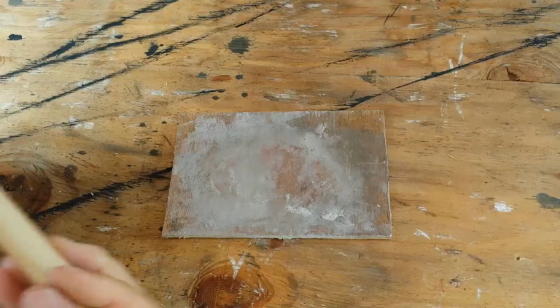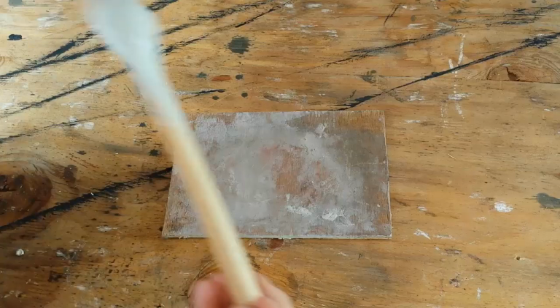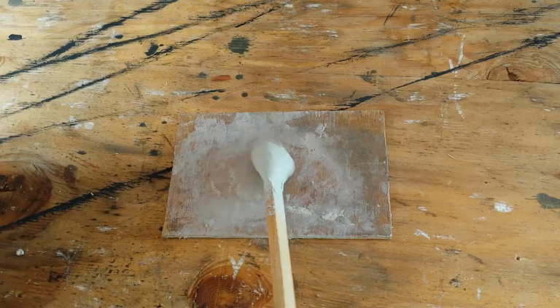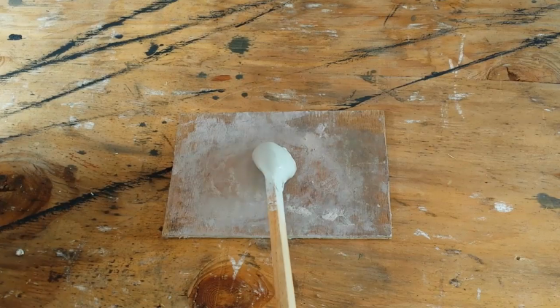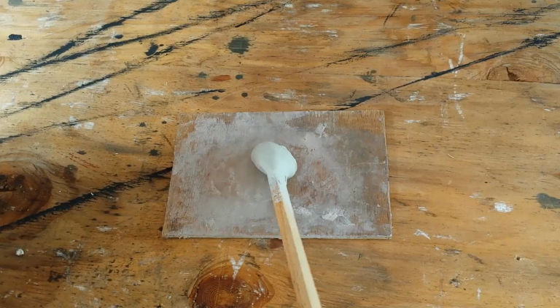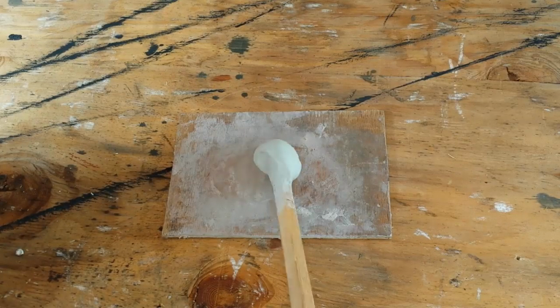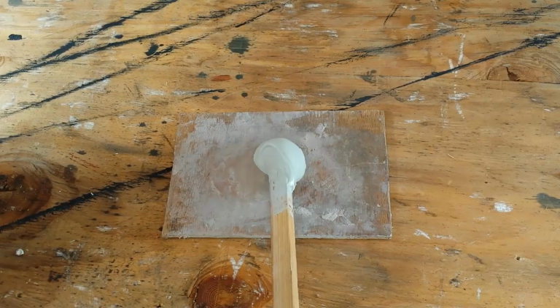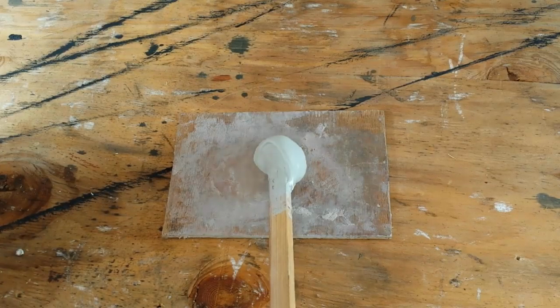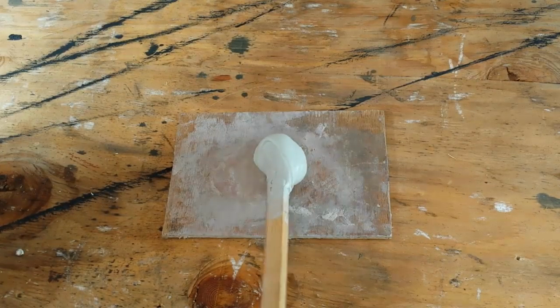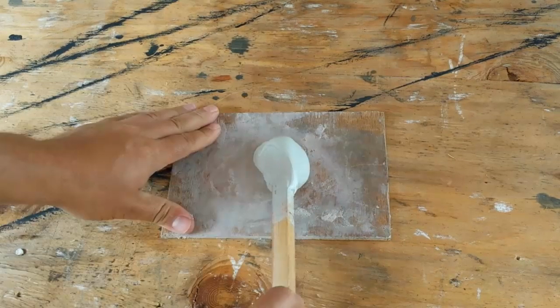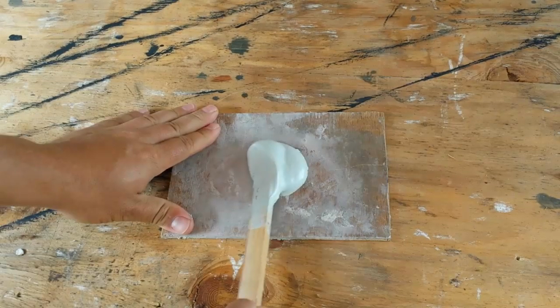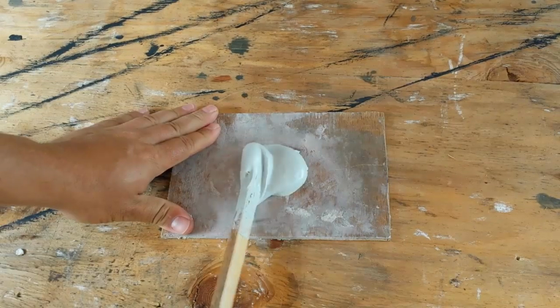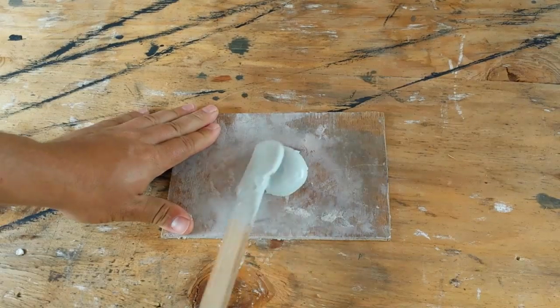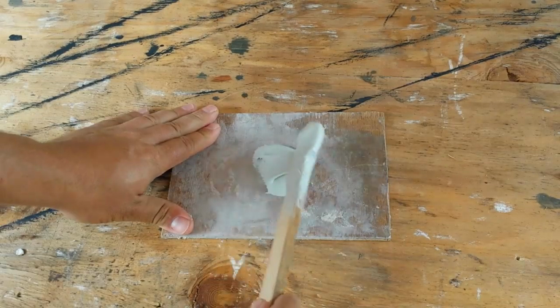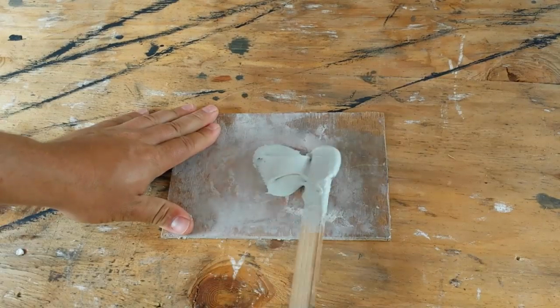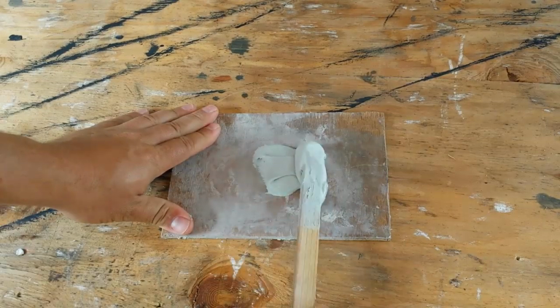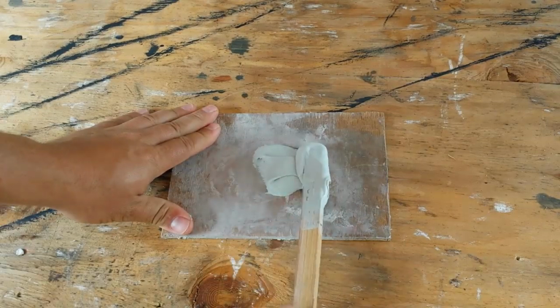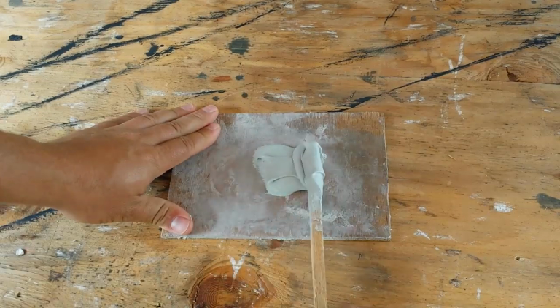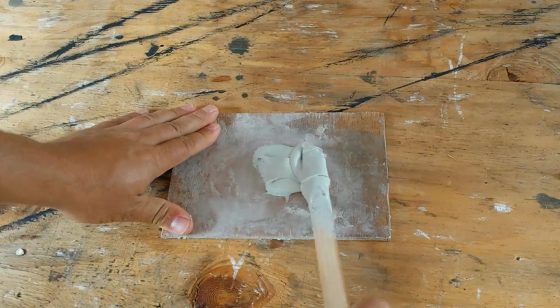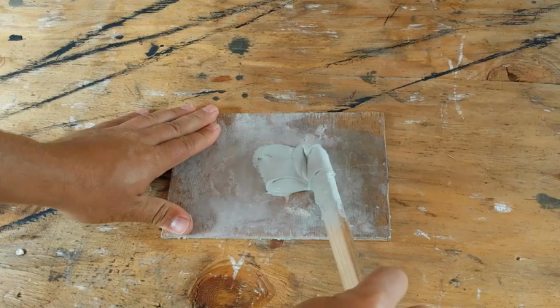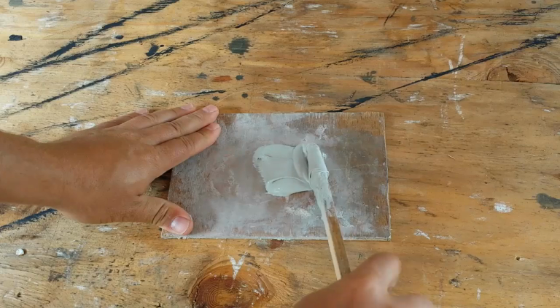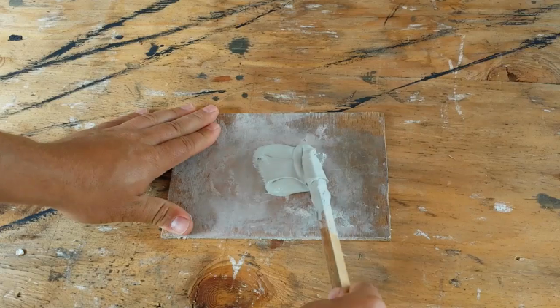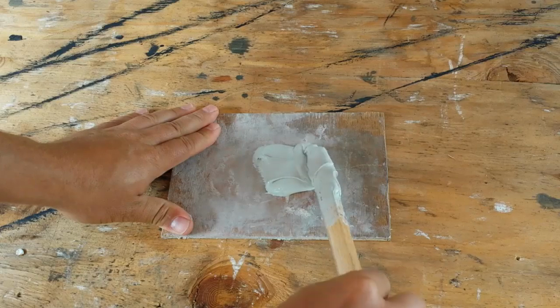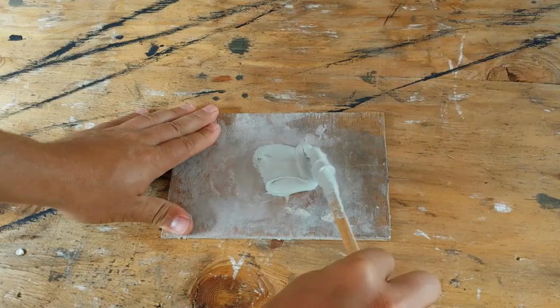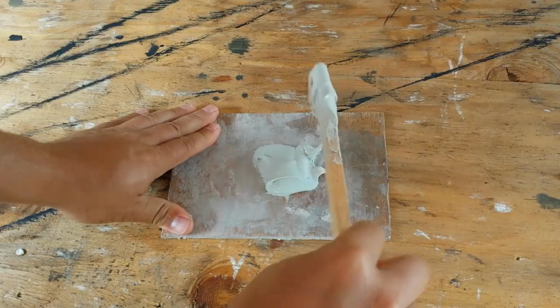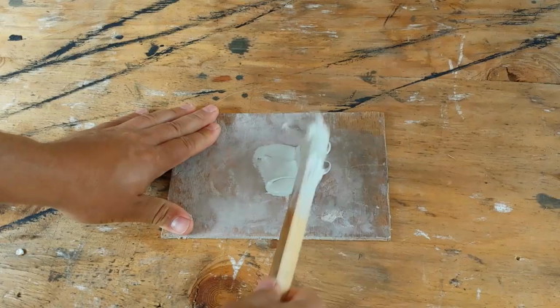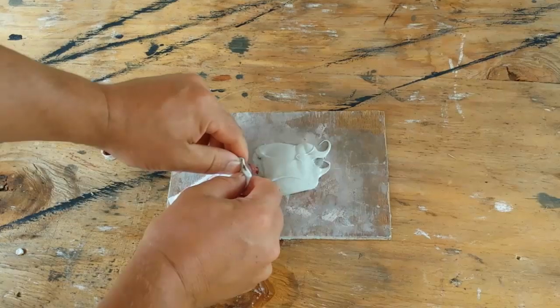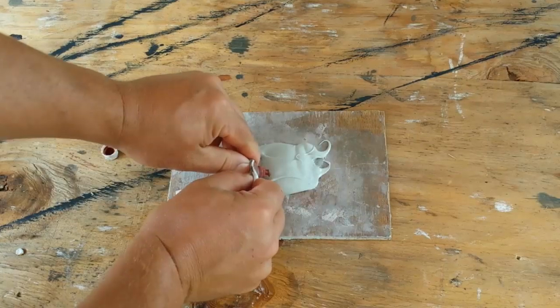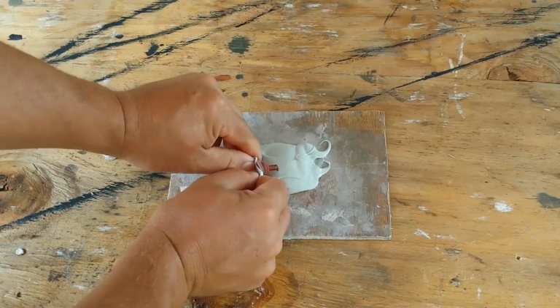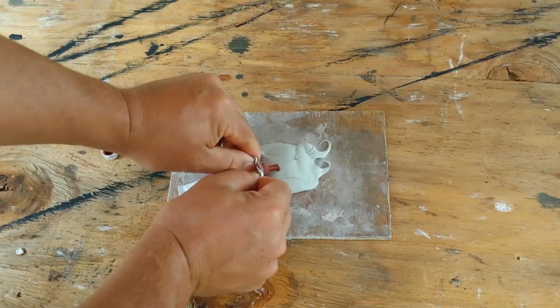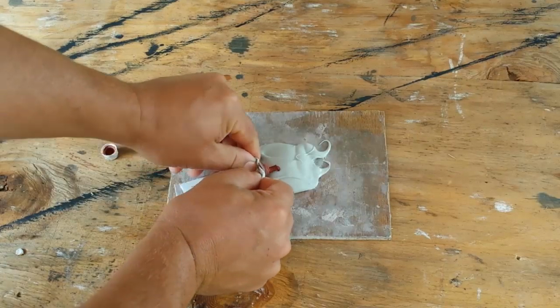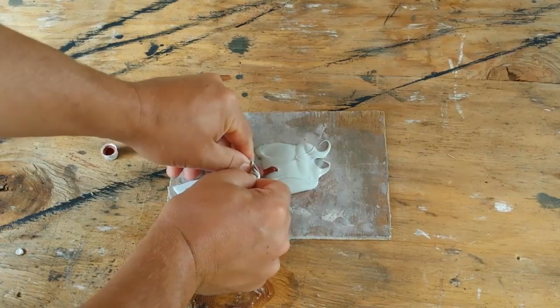I'm using Stage 3 Bondo to fill in all my holes and seams, and I'm mixing in a little less hardener so that I can work with it longer in the hot sun.